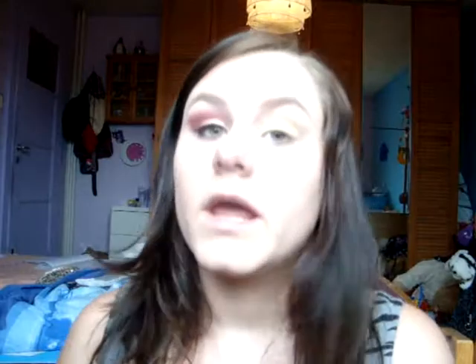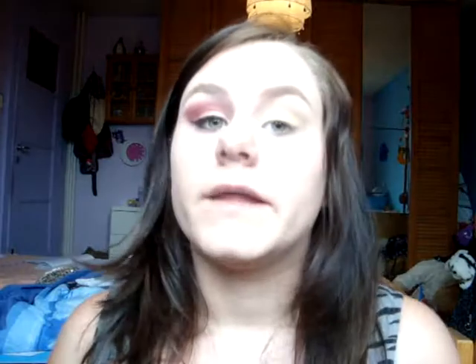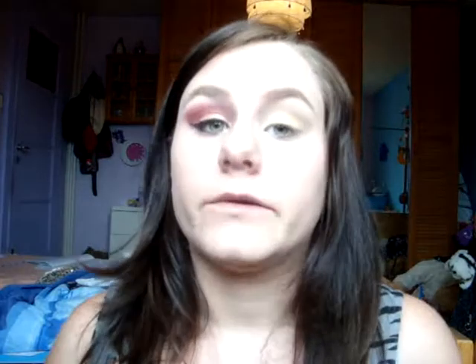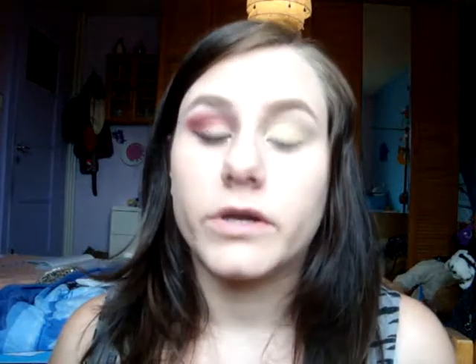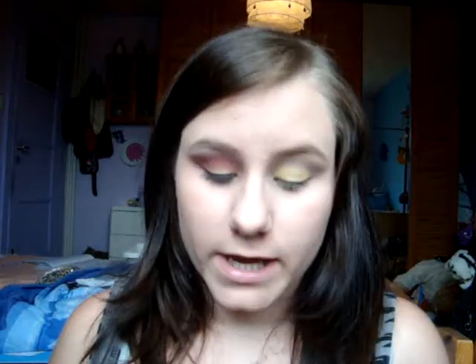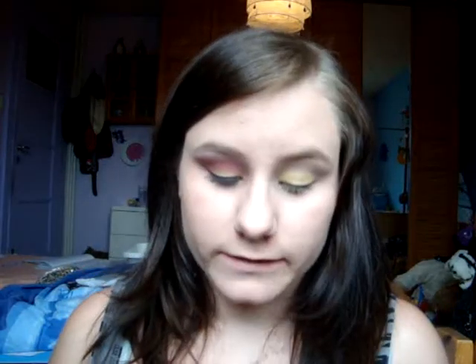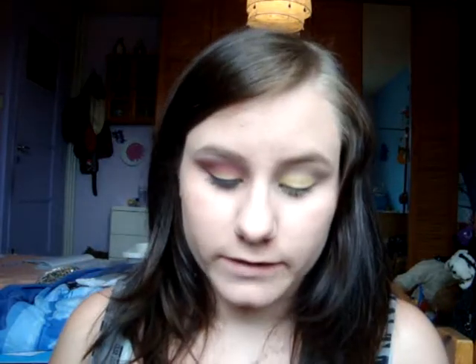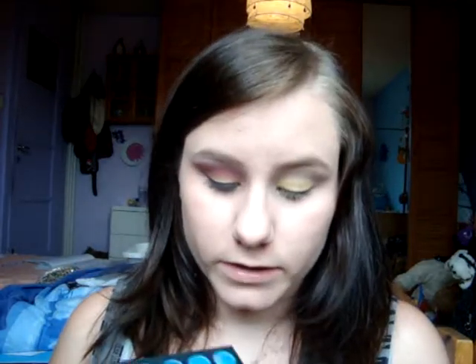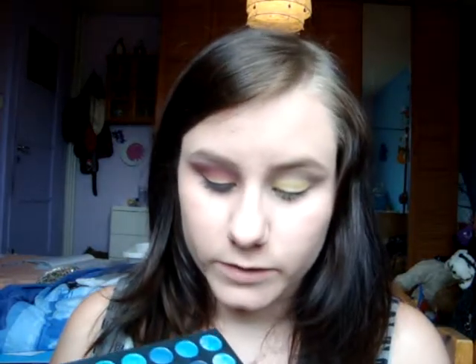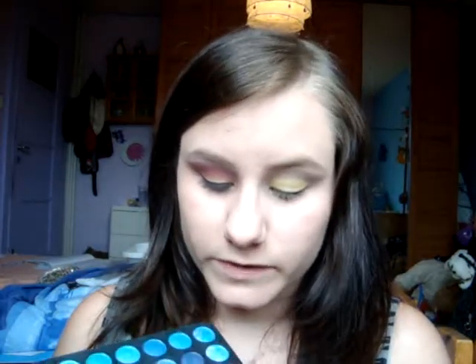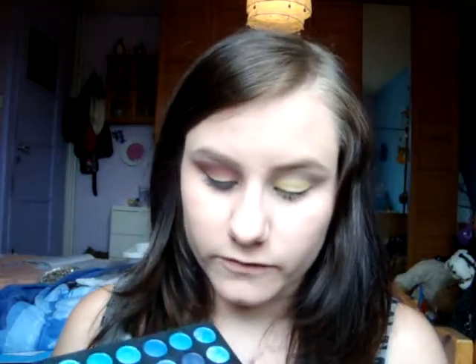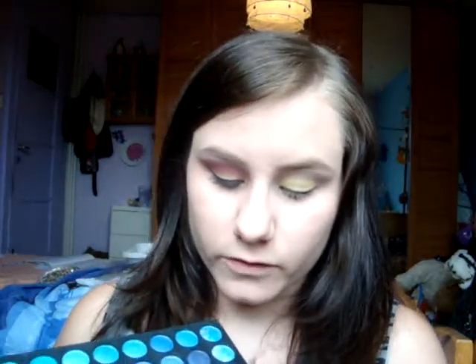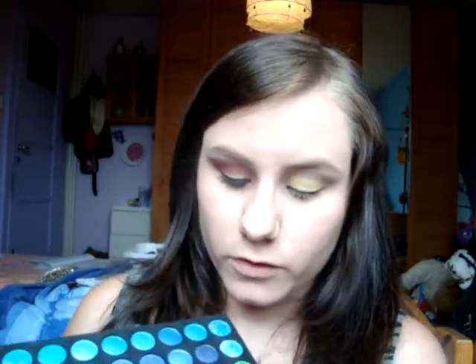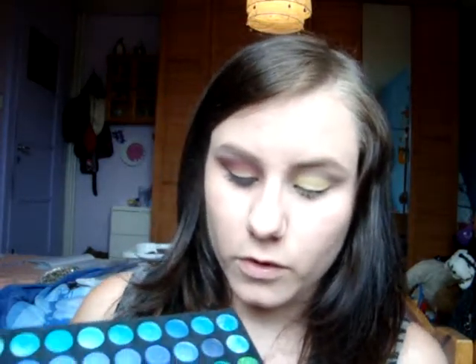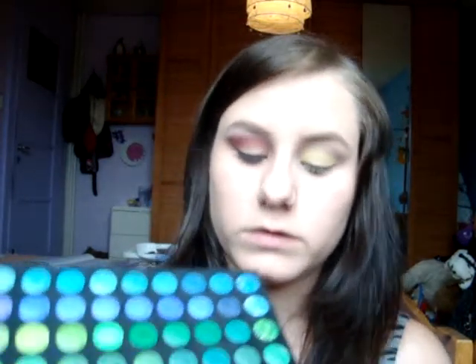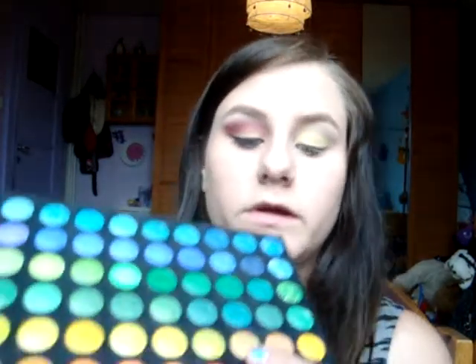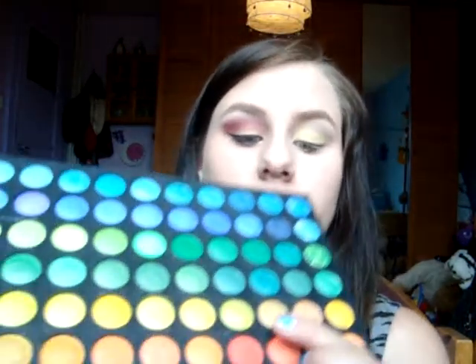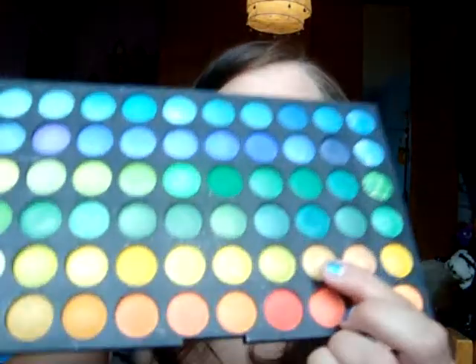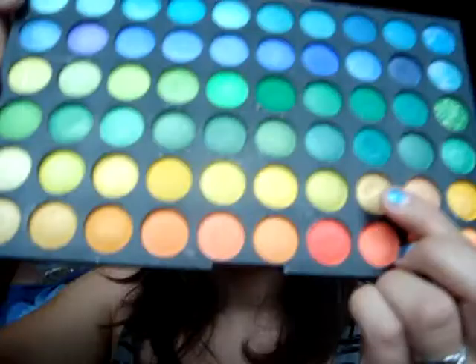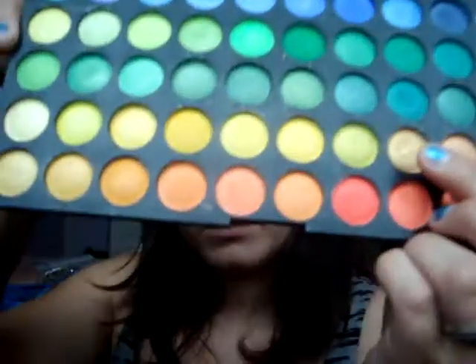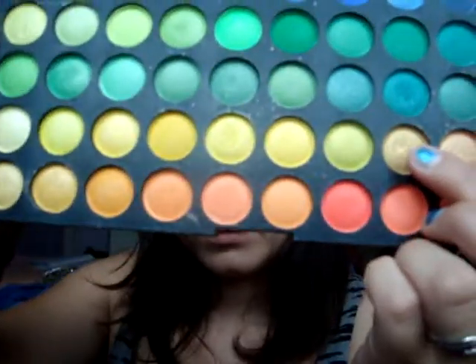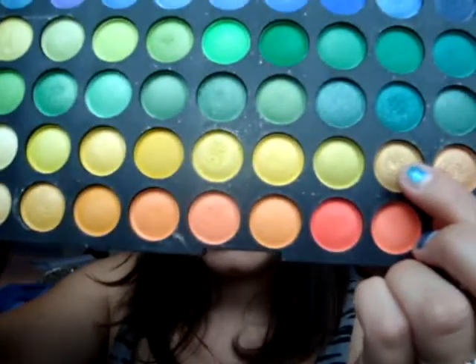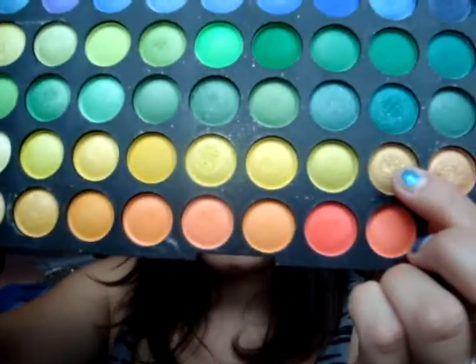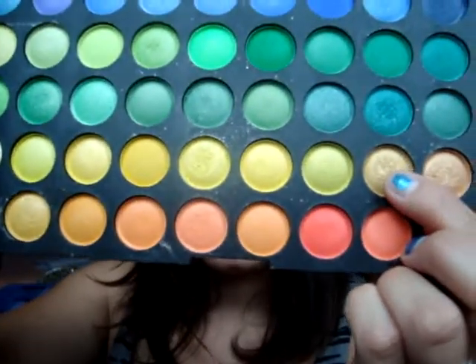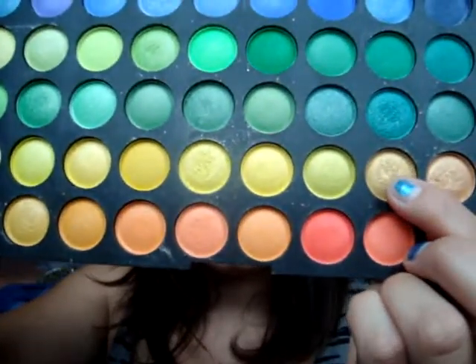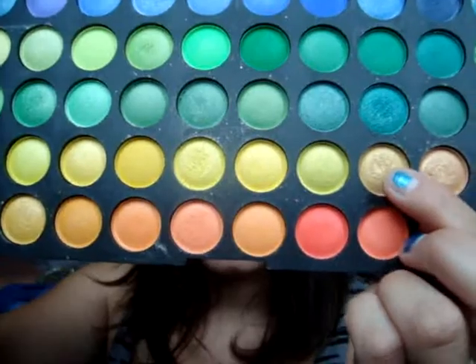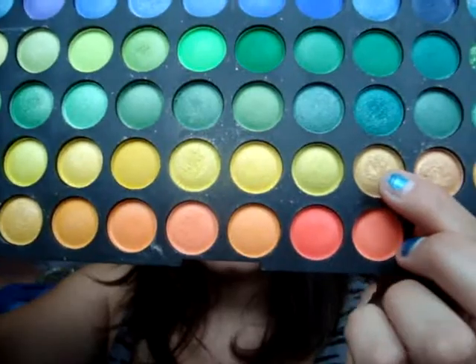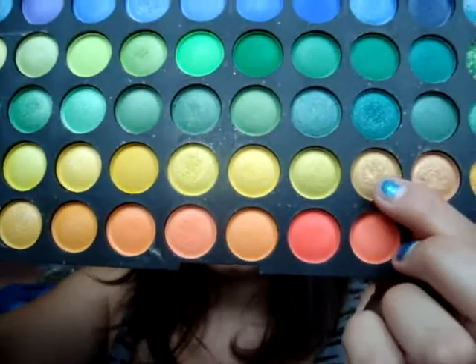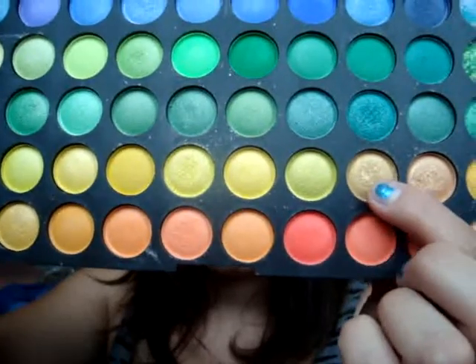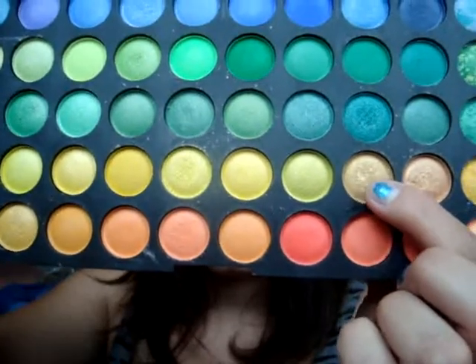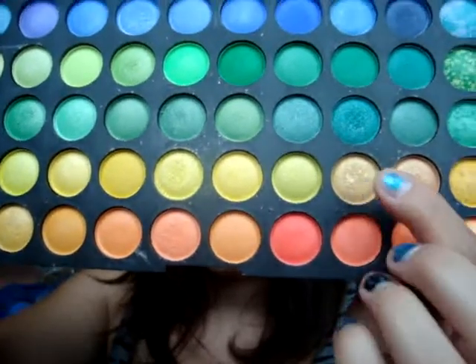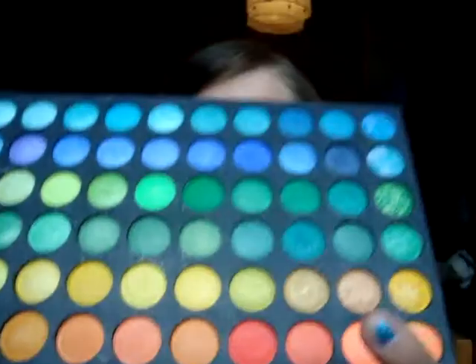Now we're going to add a little bit of gold — it's this one here that we're using.